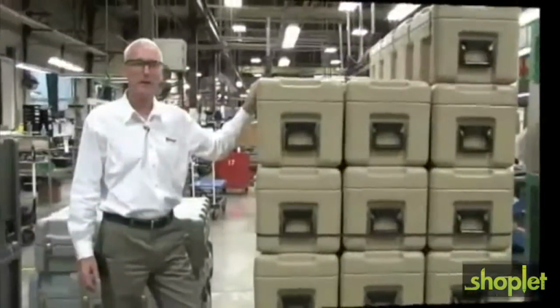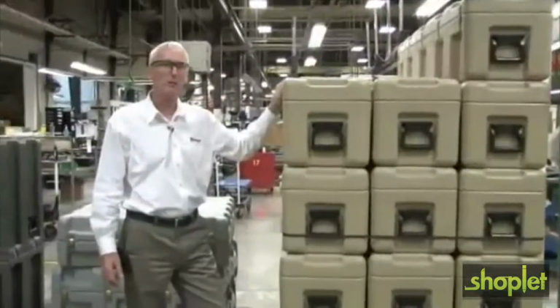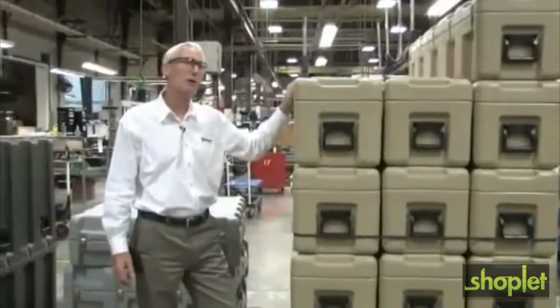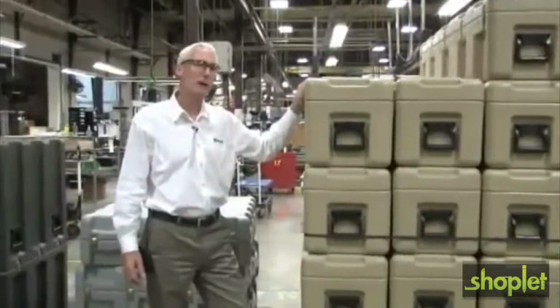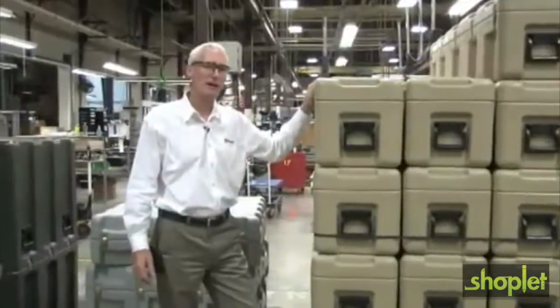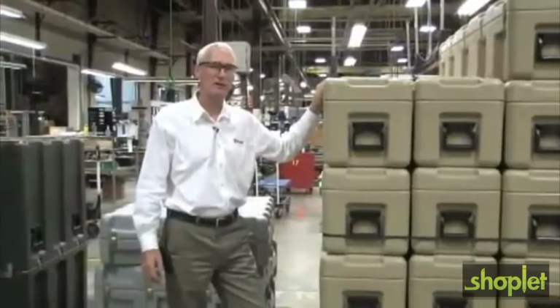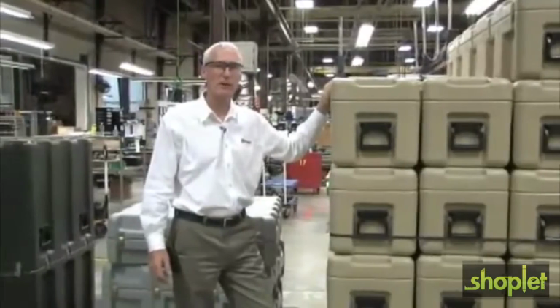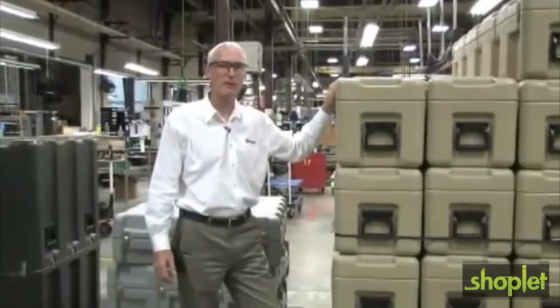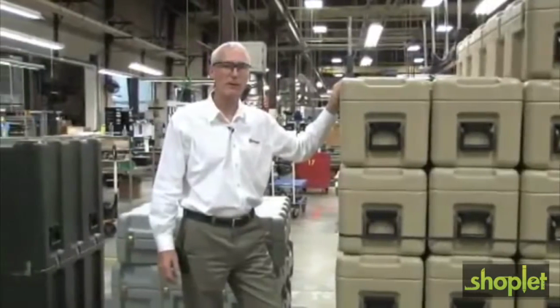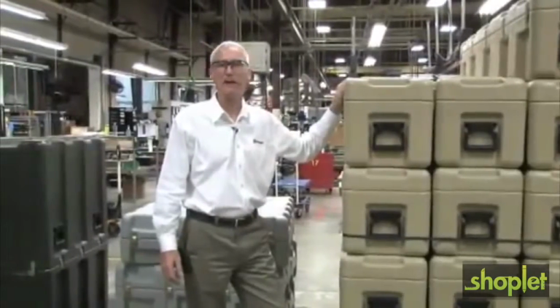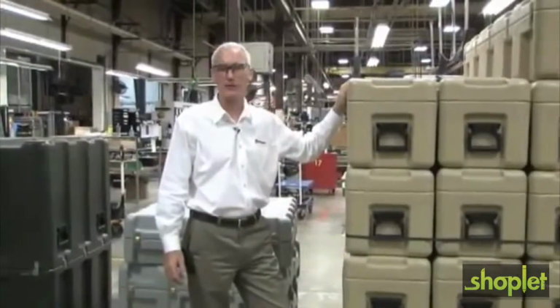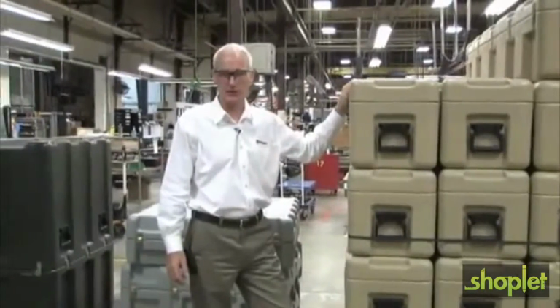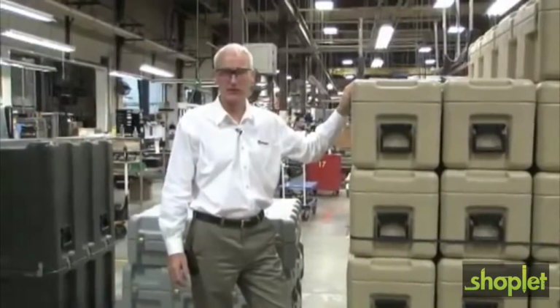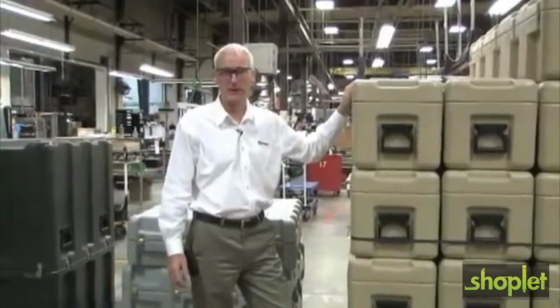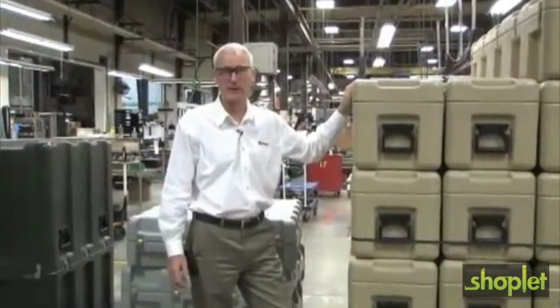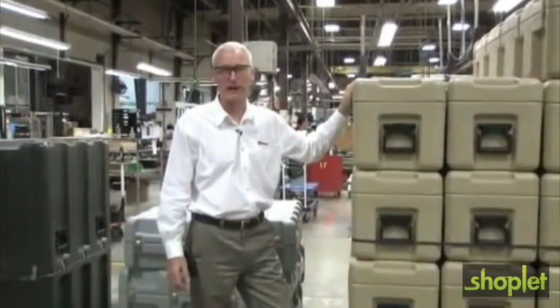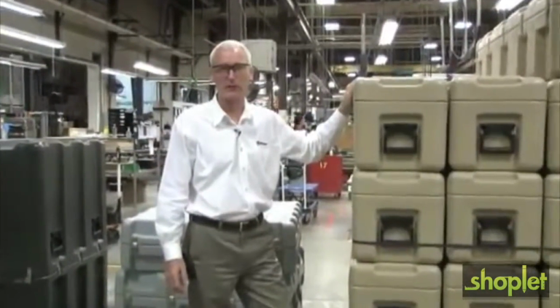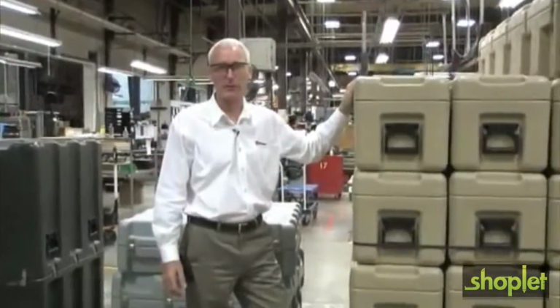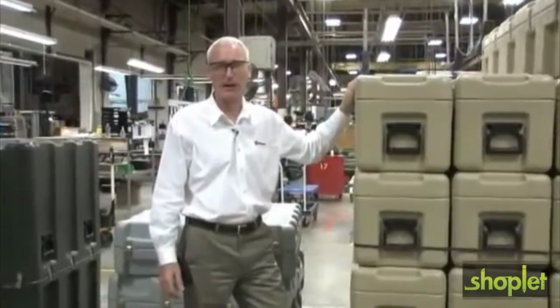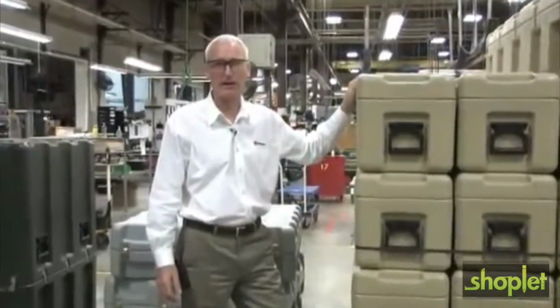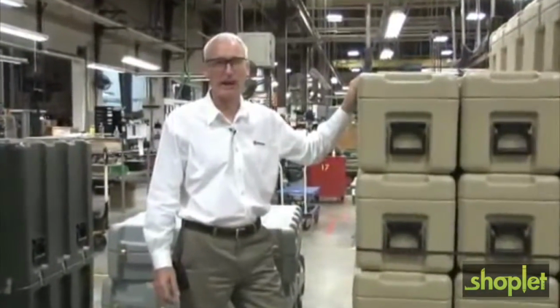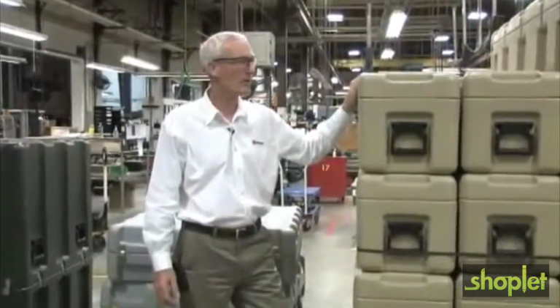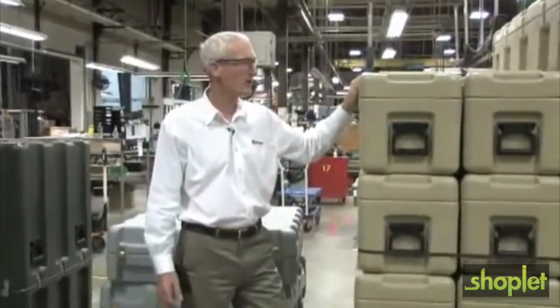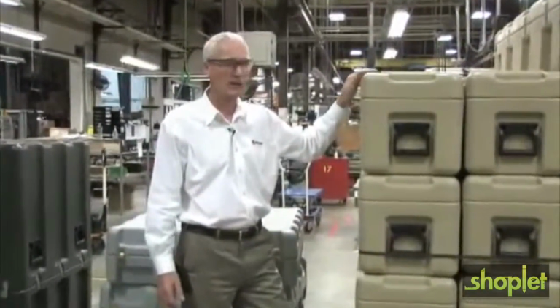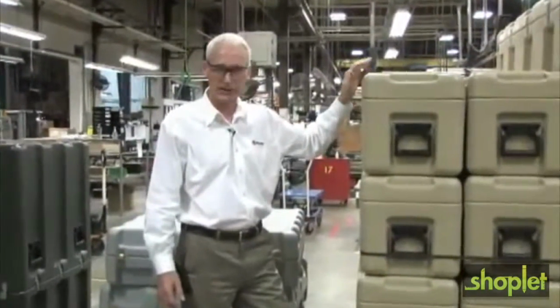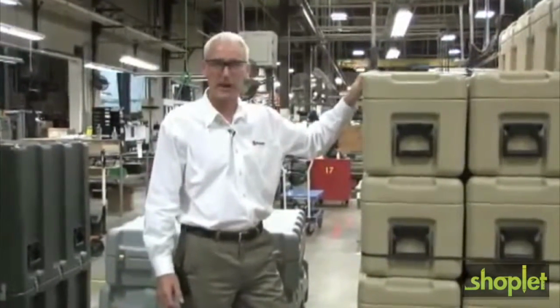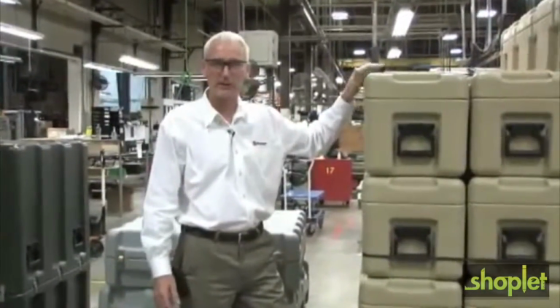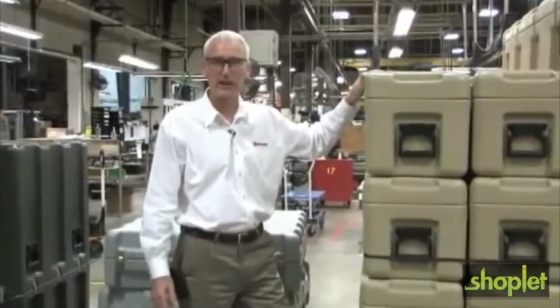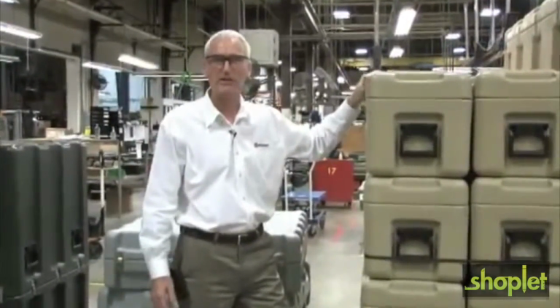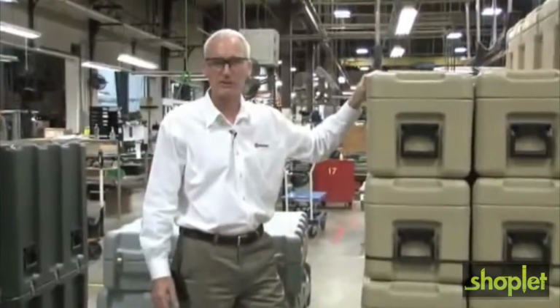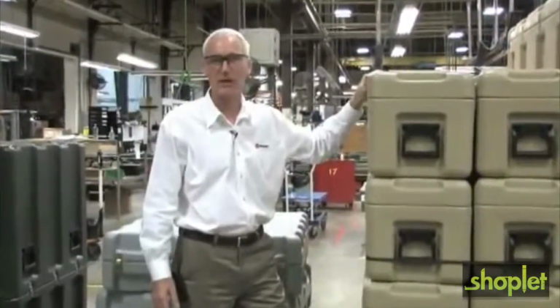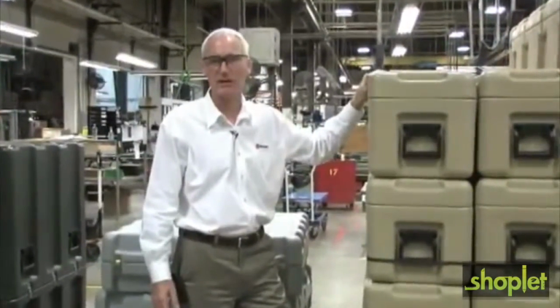We're at Pelican's Deerfield, Massachusetts manufacturing plant, and we're going to take a look at how these cases are made.